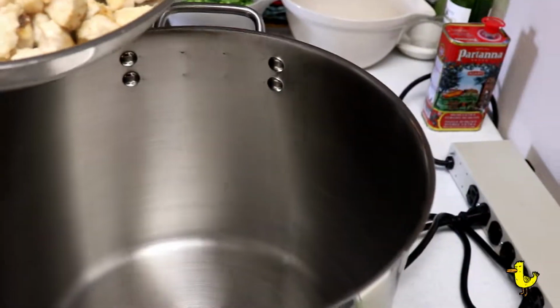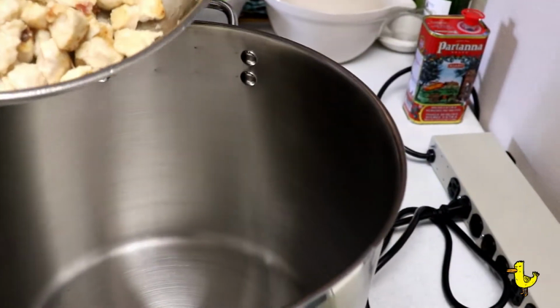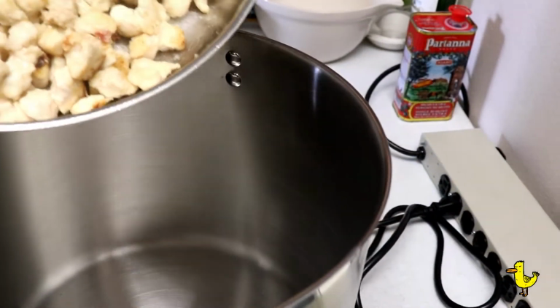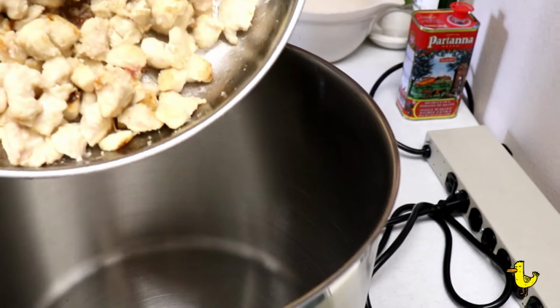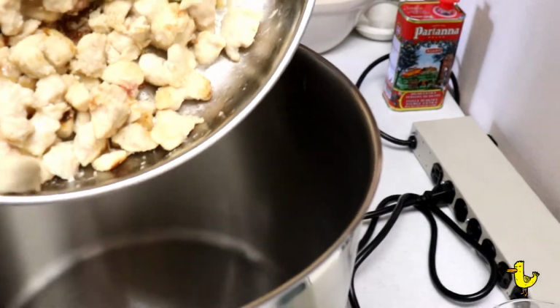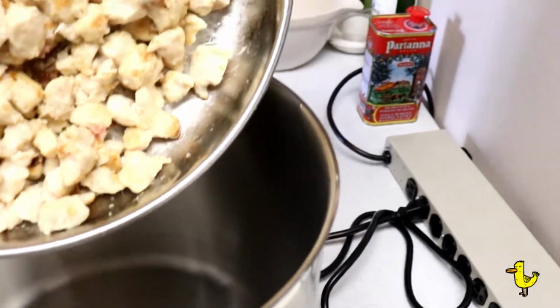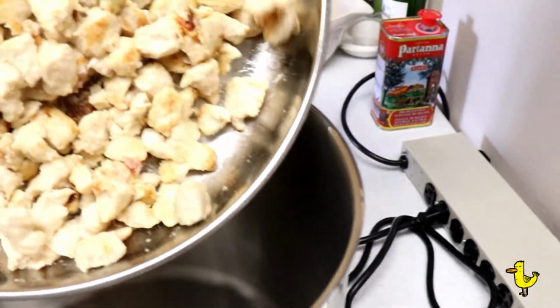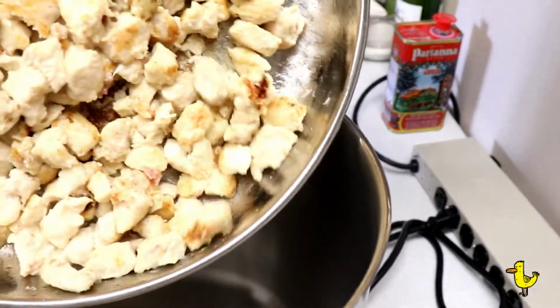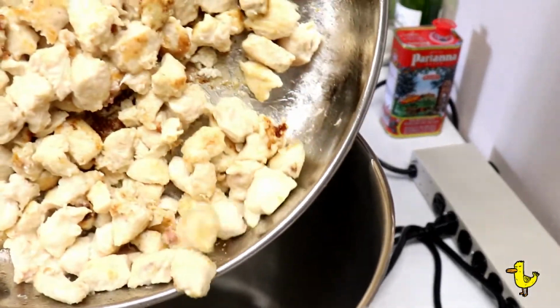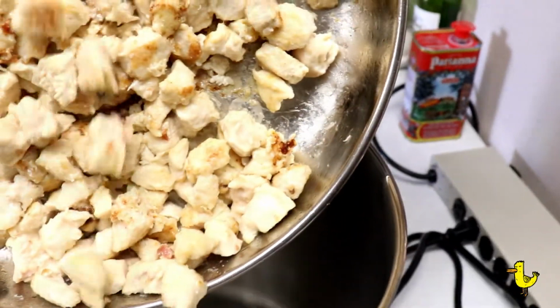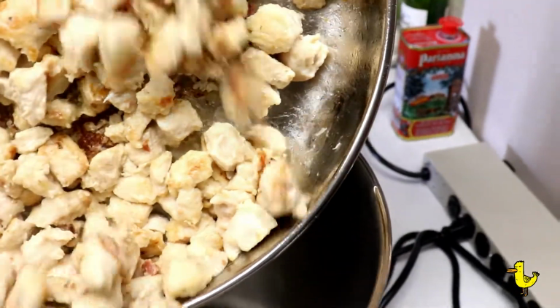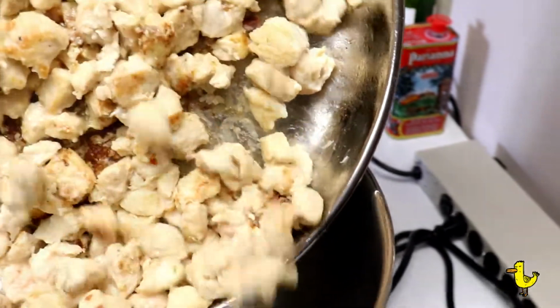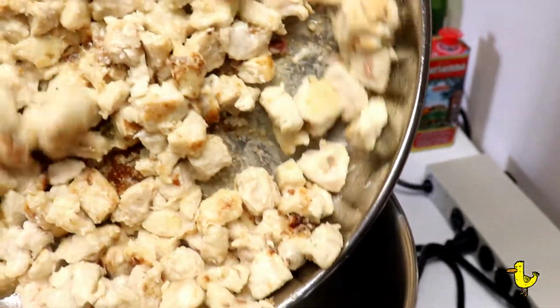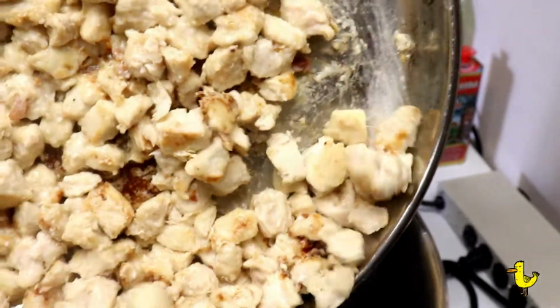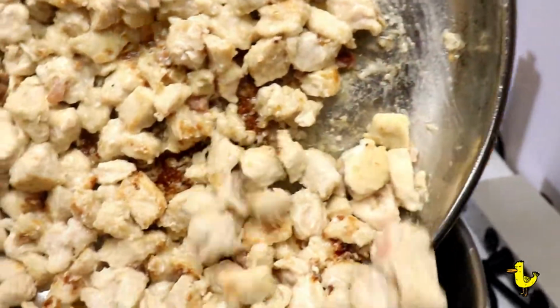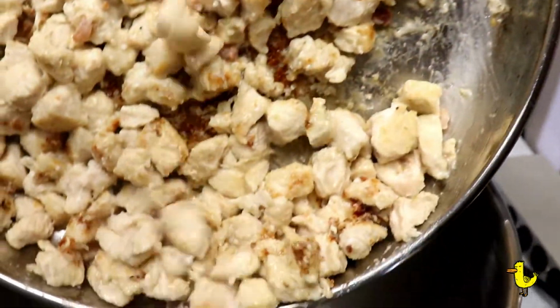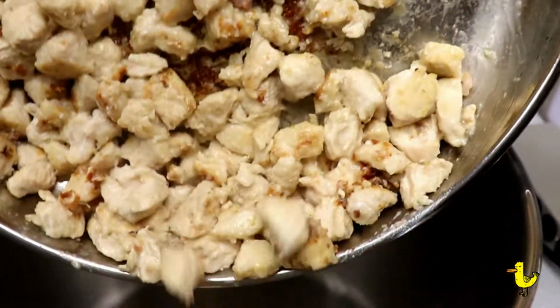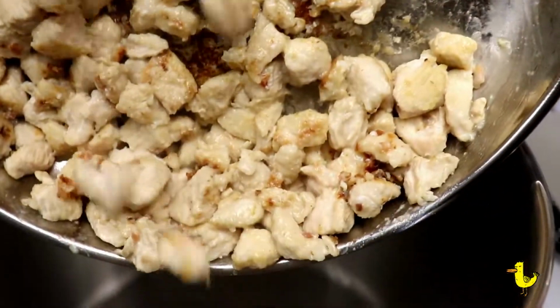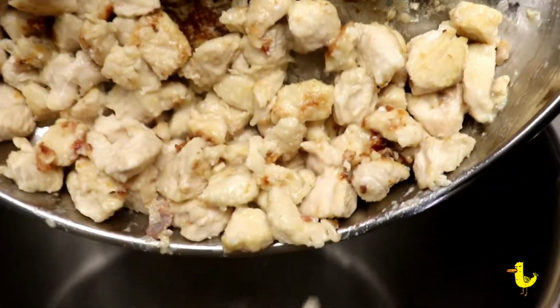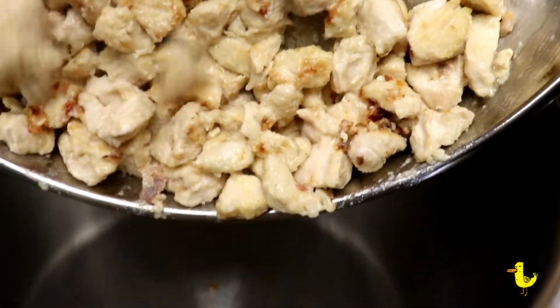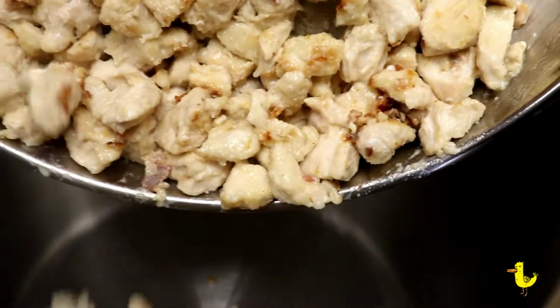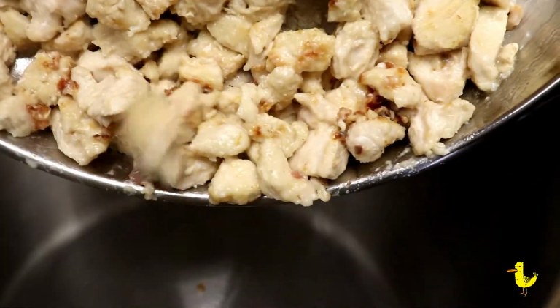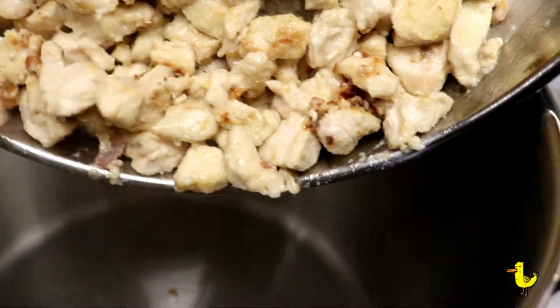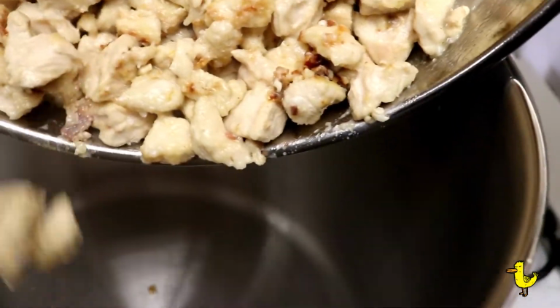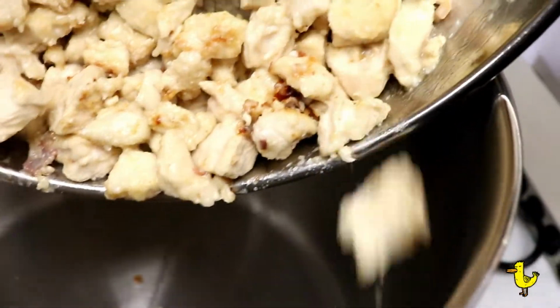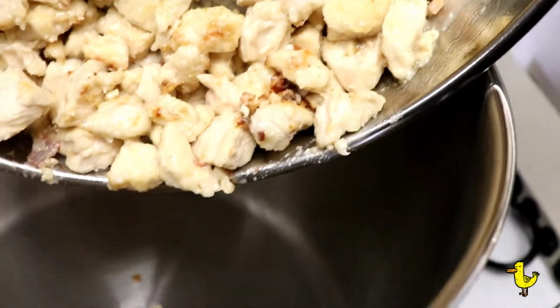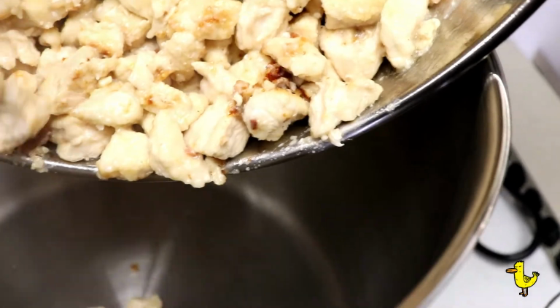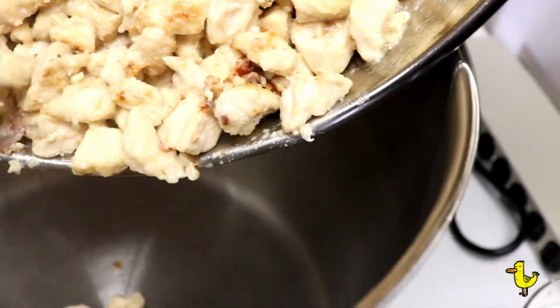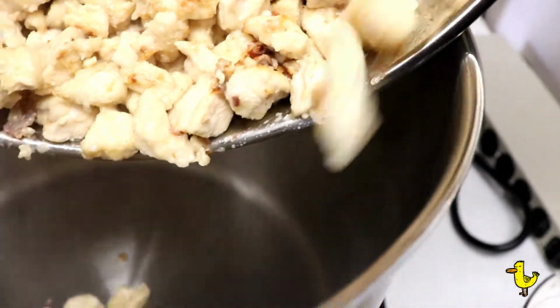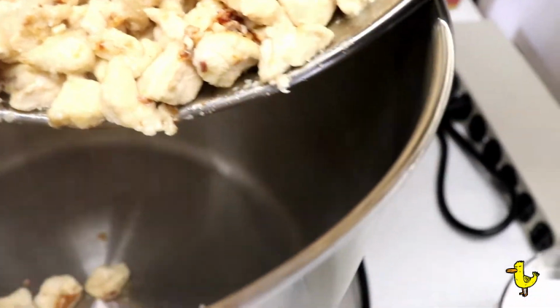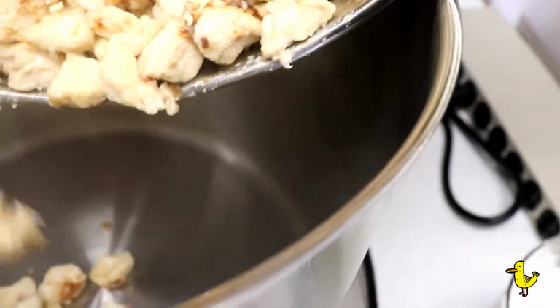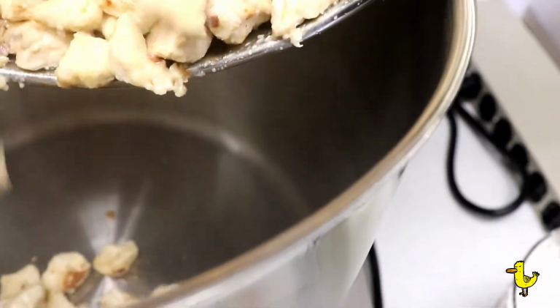Because our recipe is for 12, we're going to finish the recipe in a large pot. You don't have to if you're not cooking for that many.